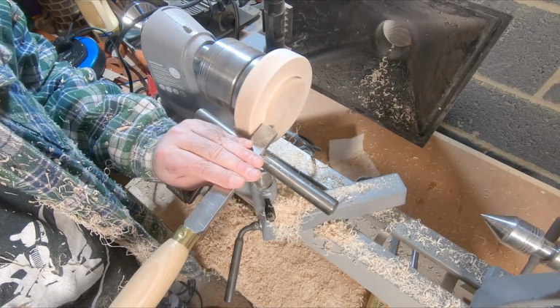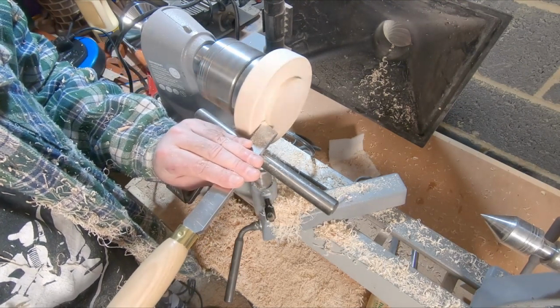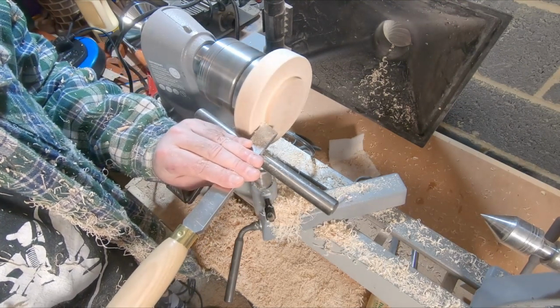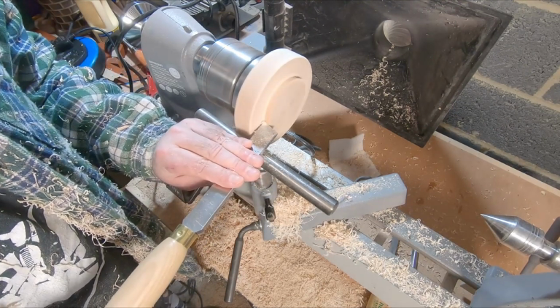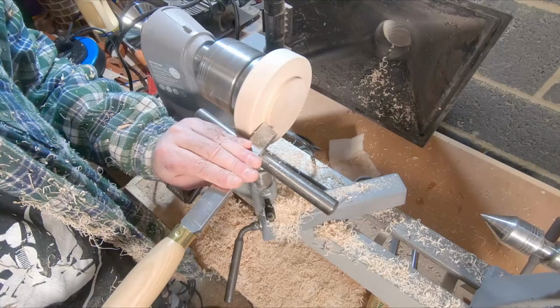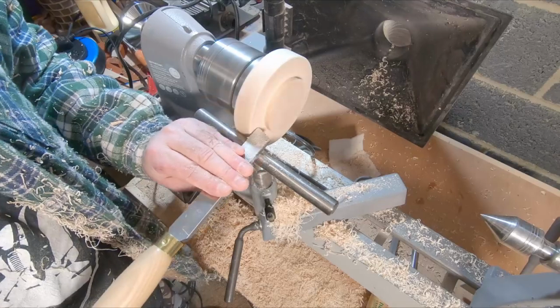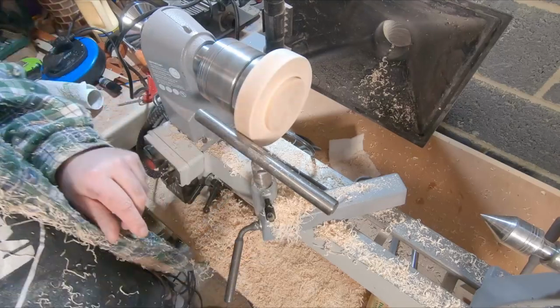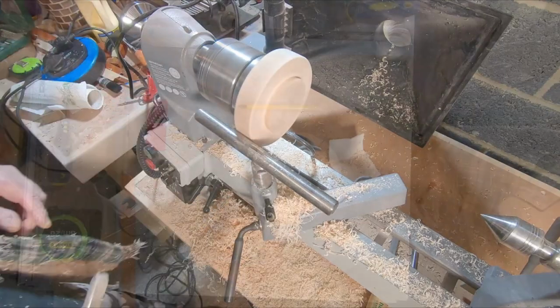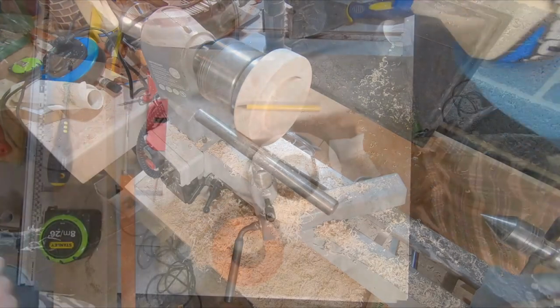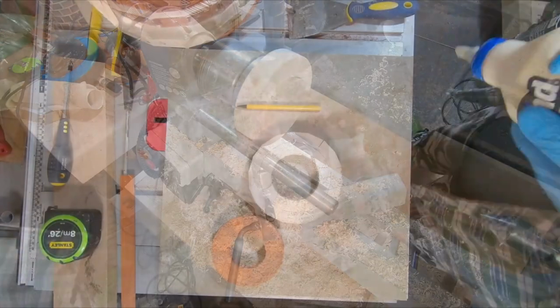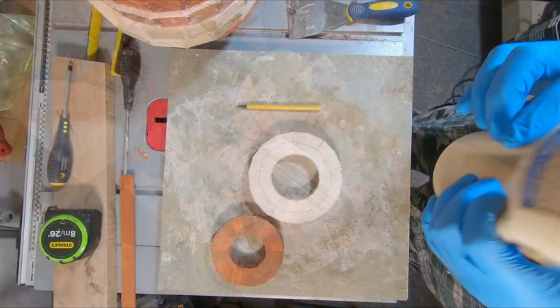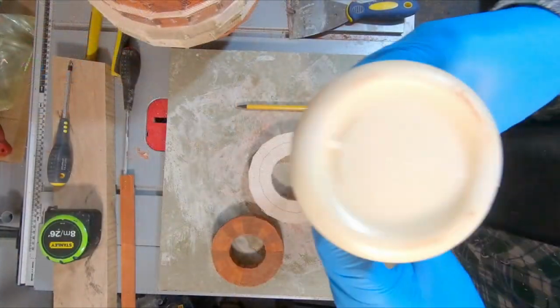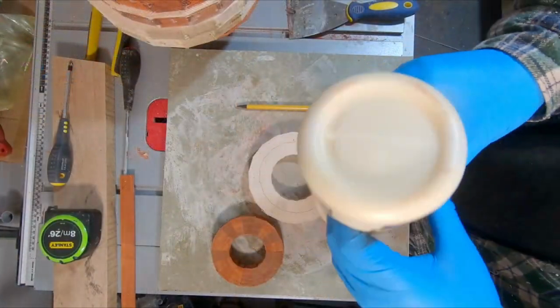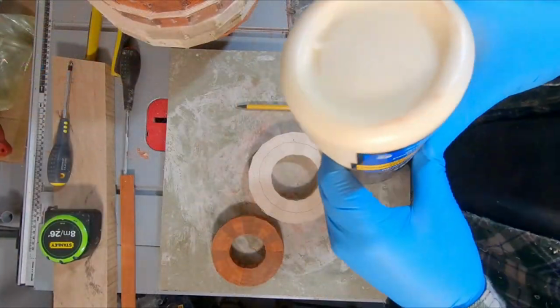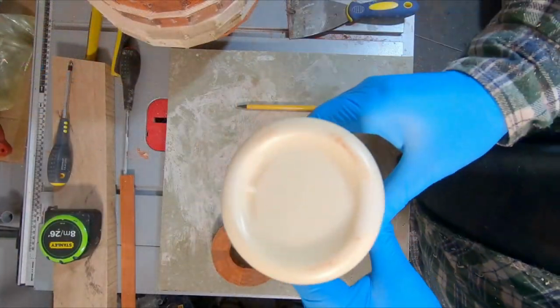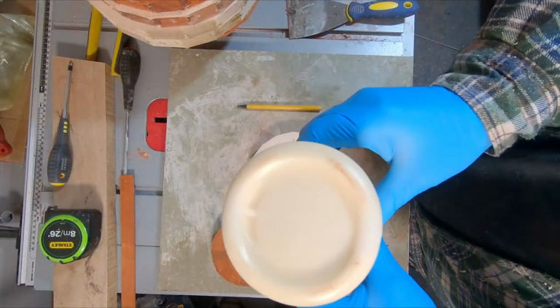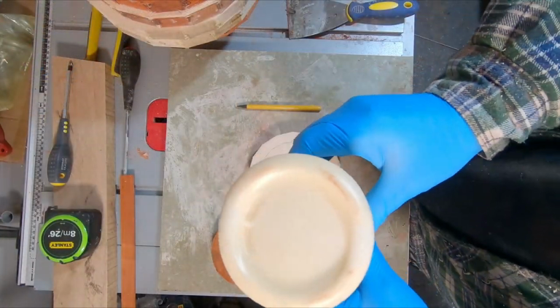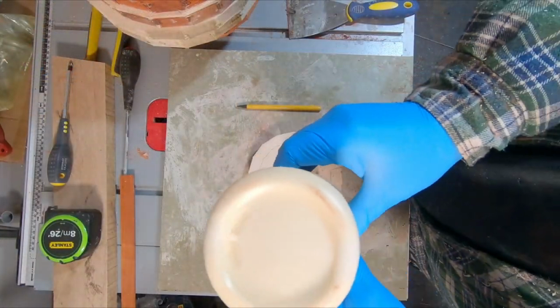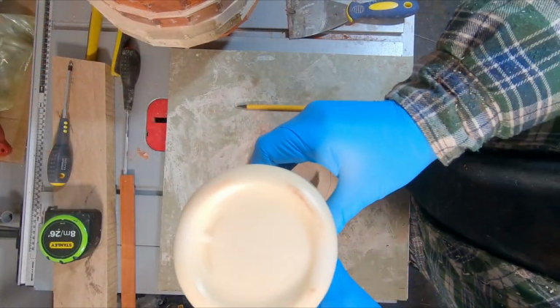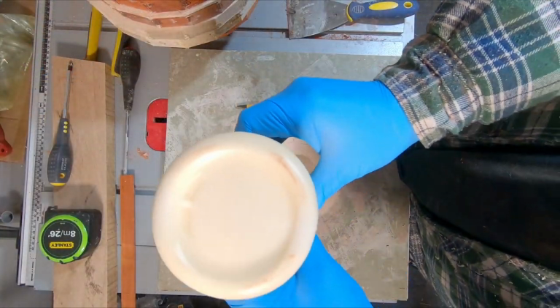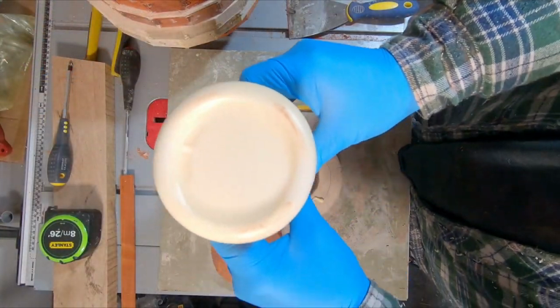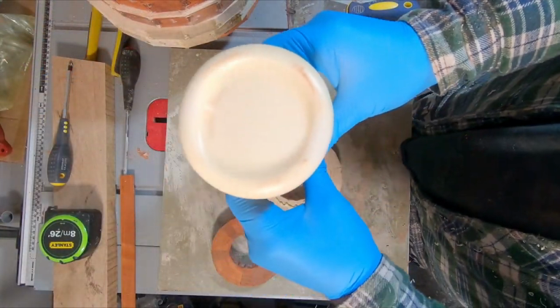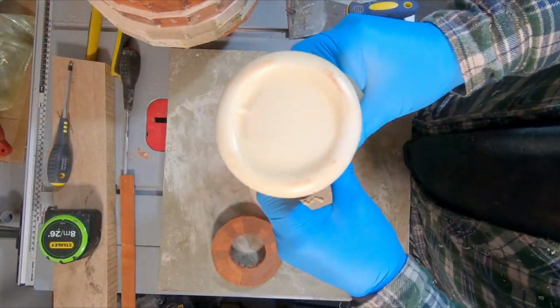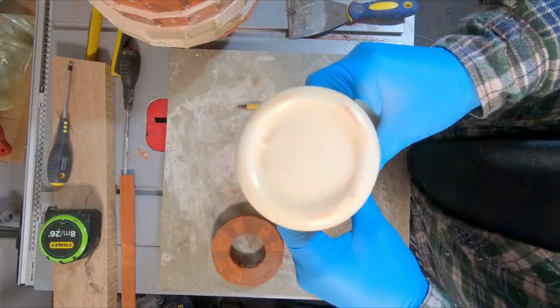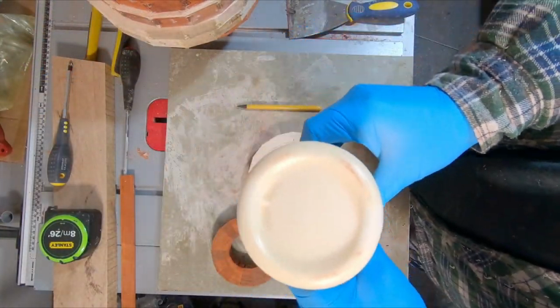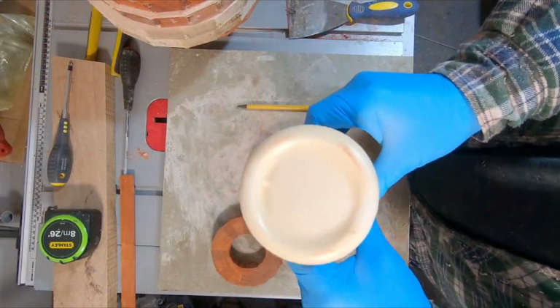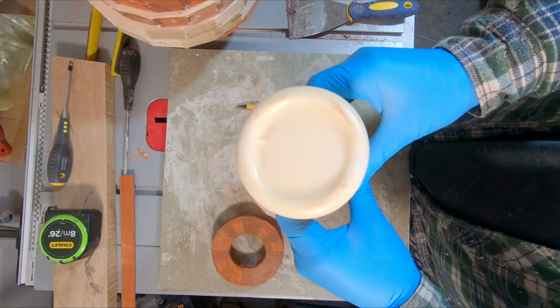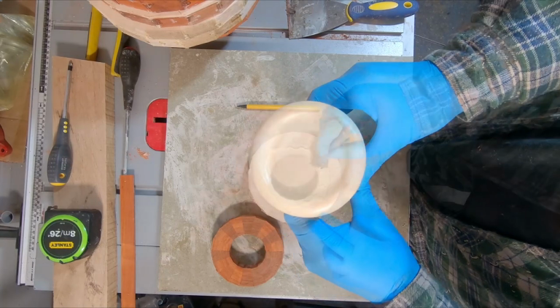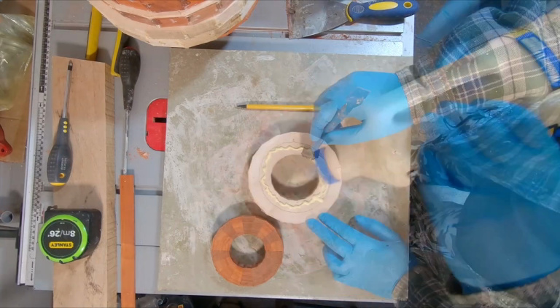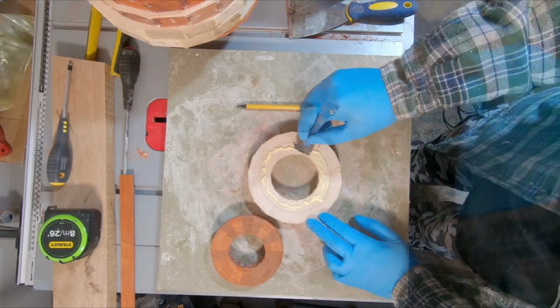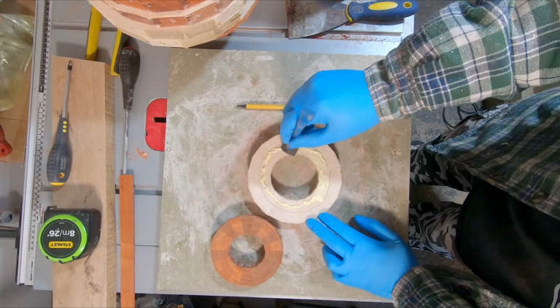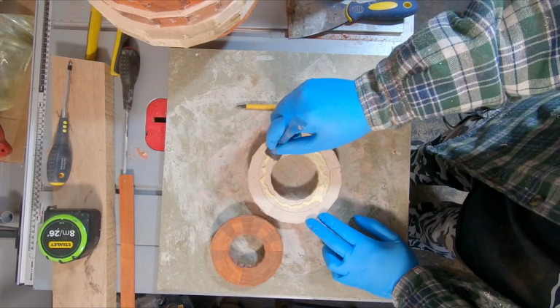With the base turned roughly to shape and a dovetail added to the tenon, I moved on to gluing the top section — for this I just glued three rings together.